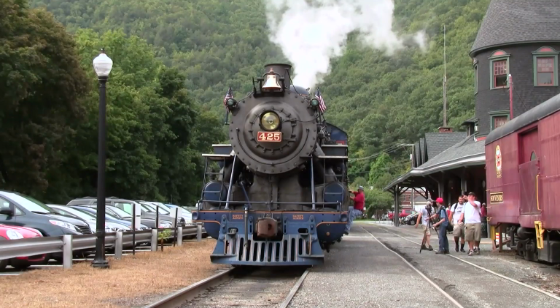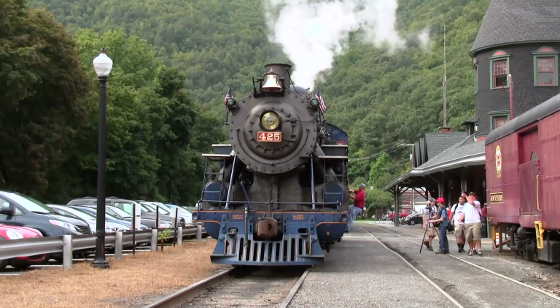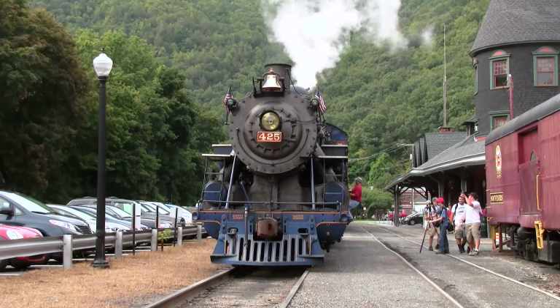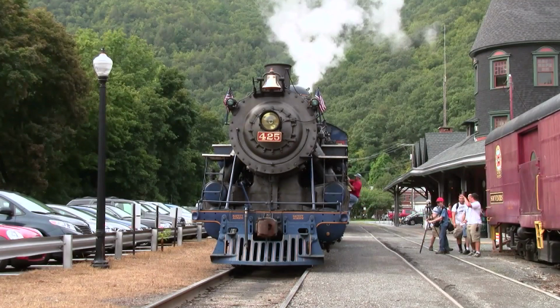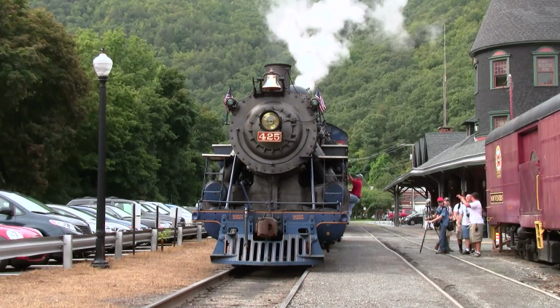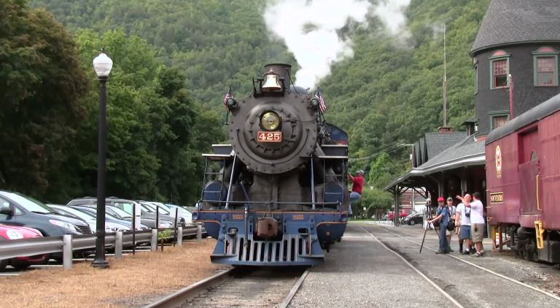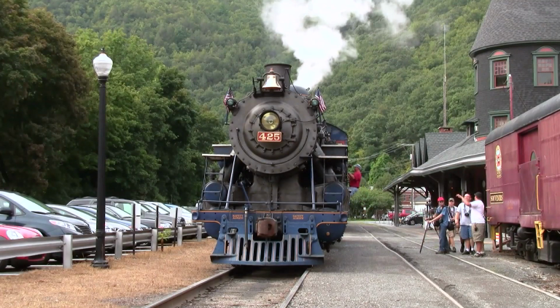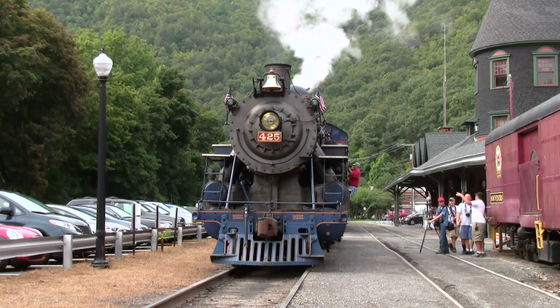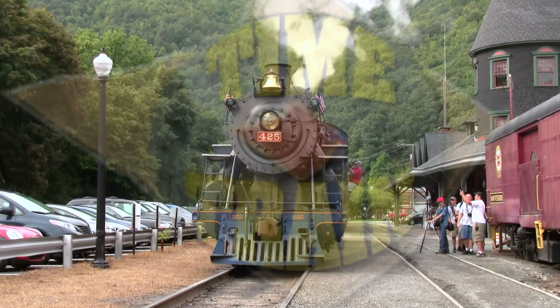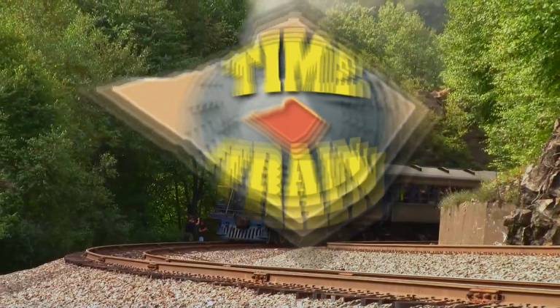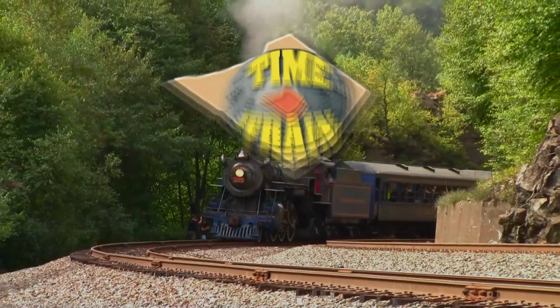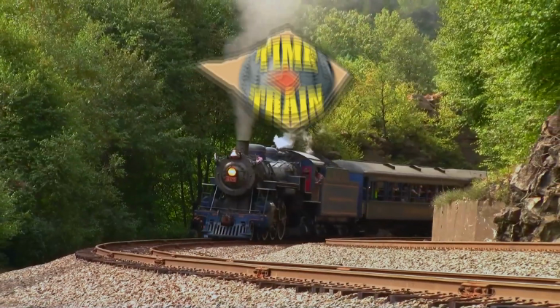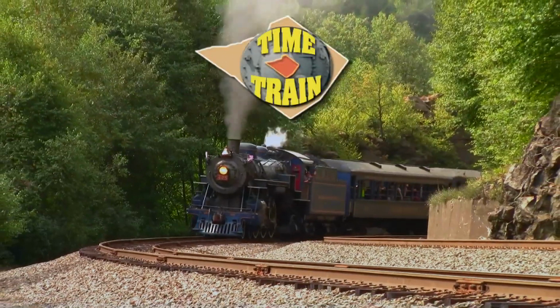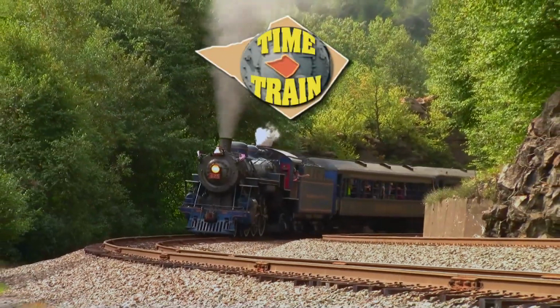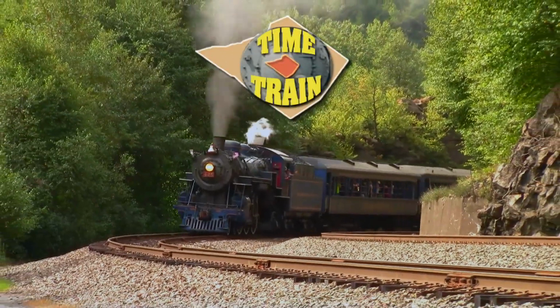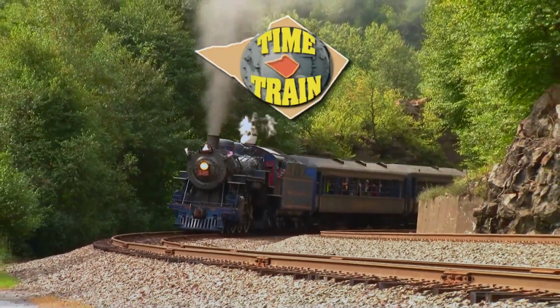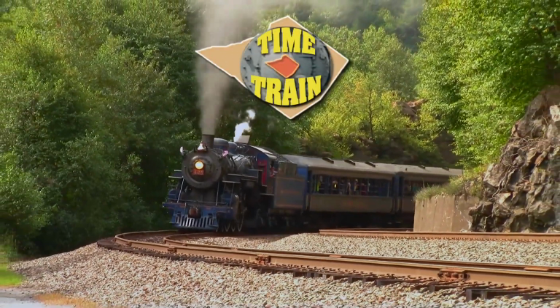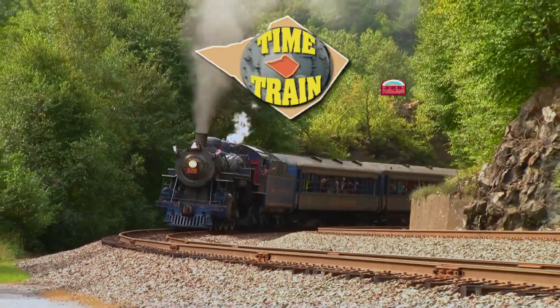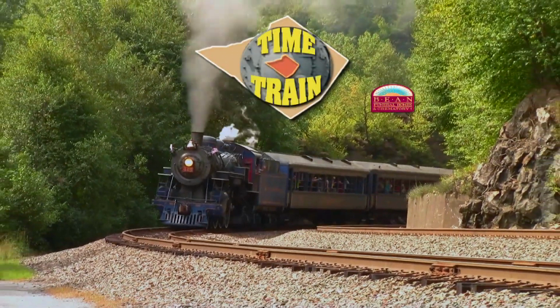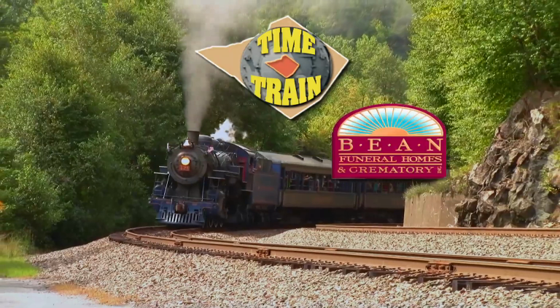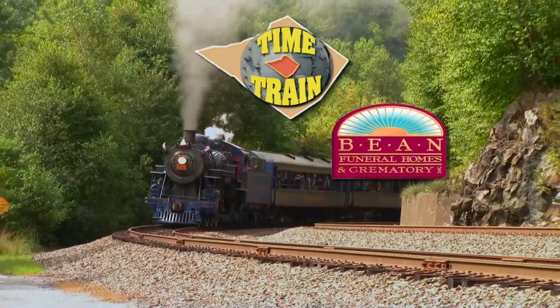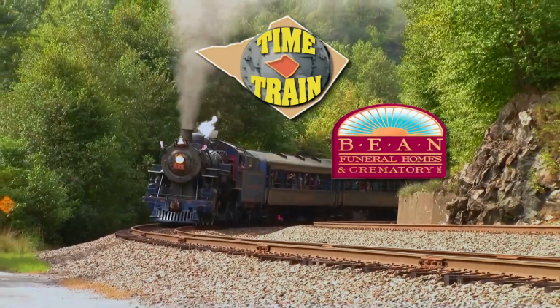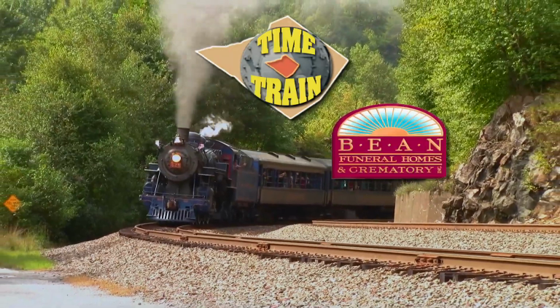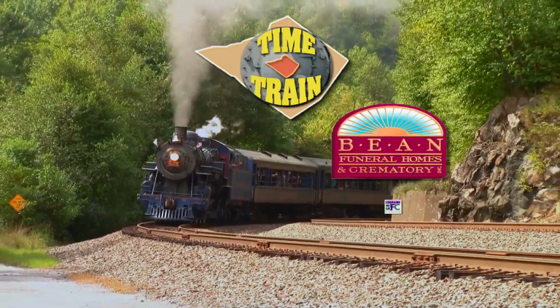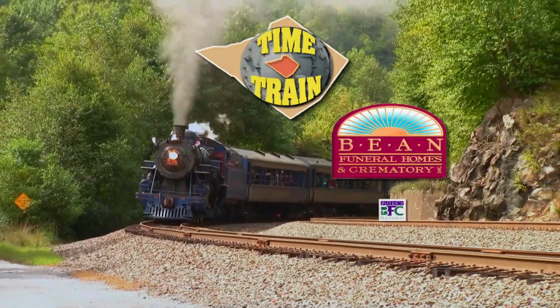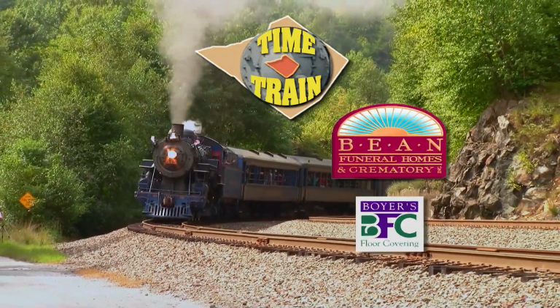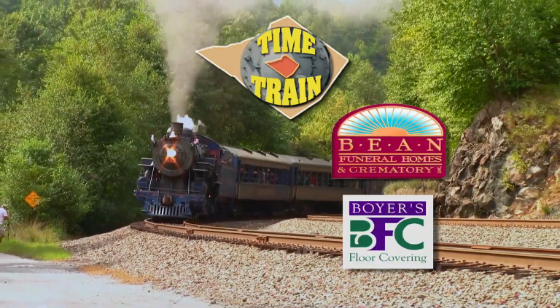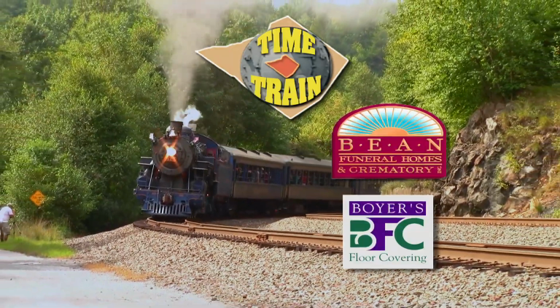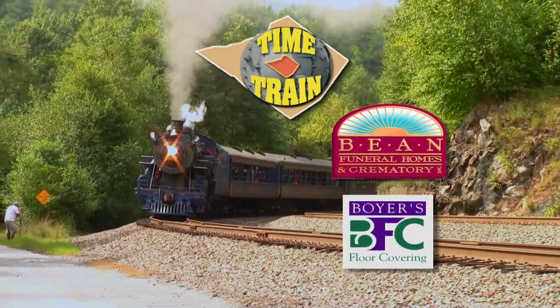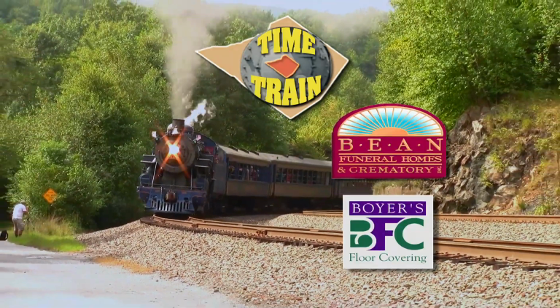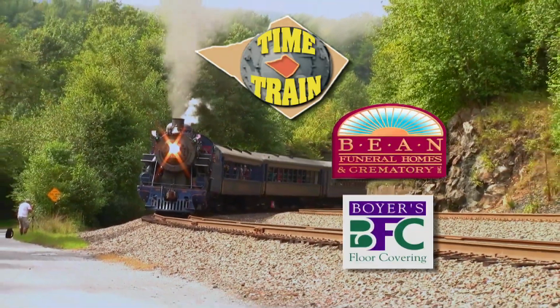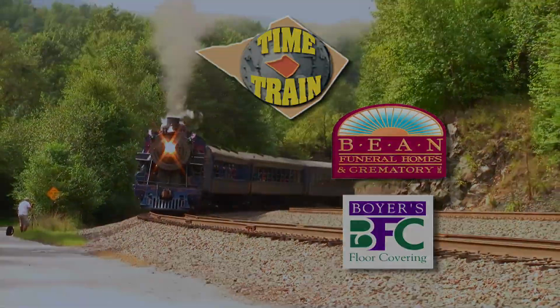All aboard the Berks County Time Train, sponsored by Beam Funeral Homes and Crematory, and by Boyer's Floor Coverings.